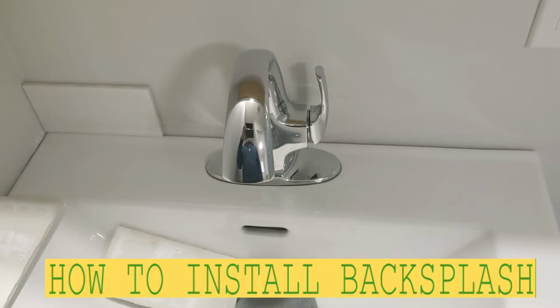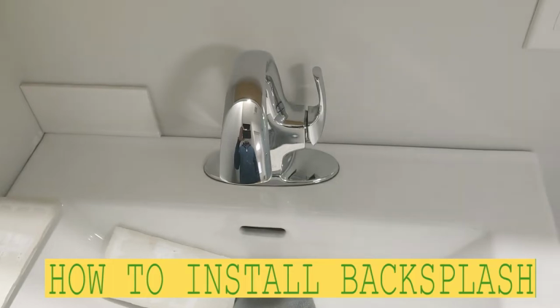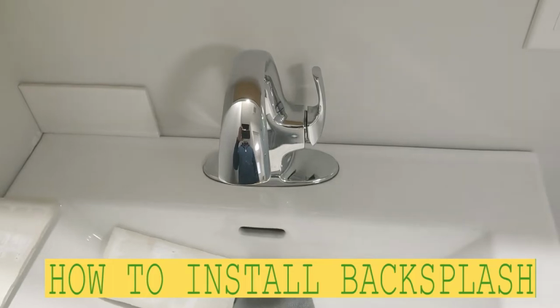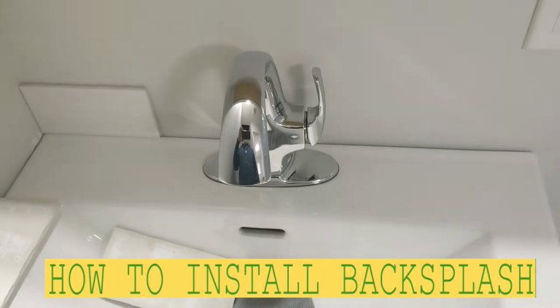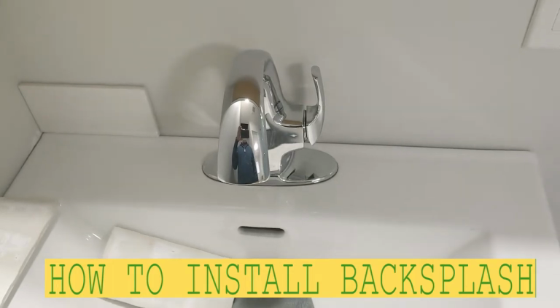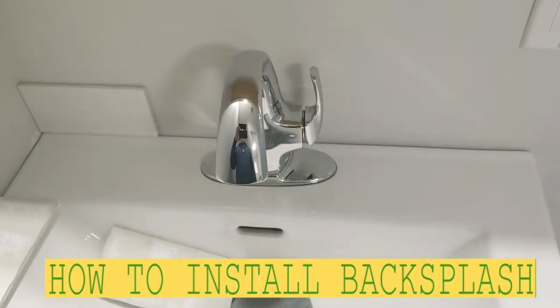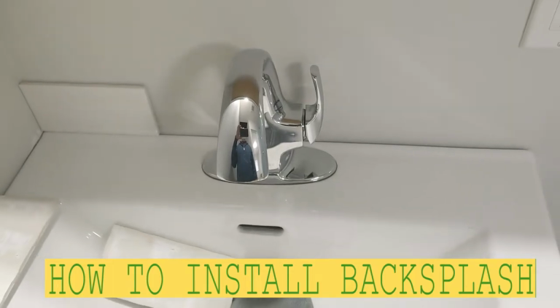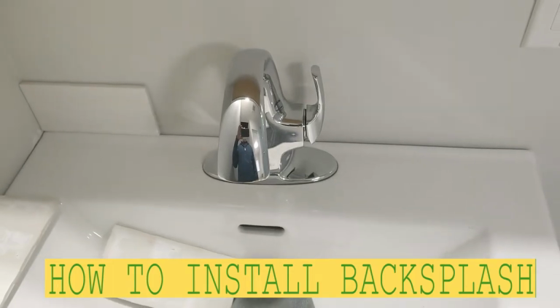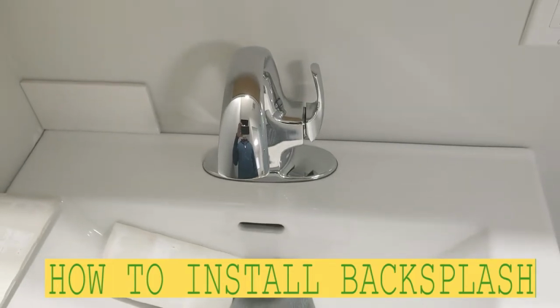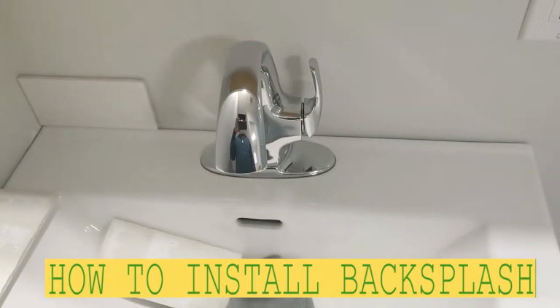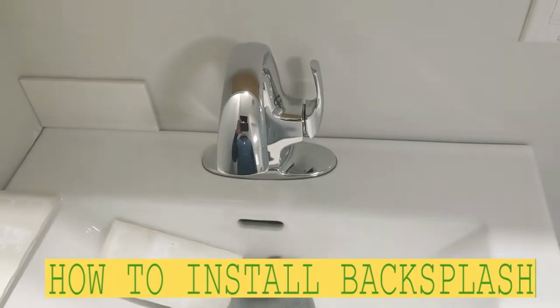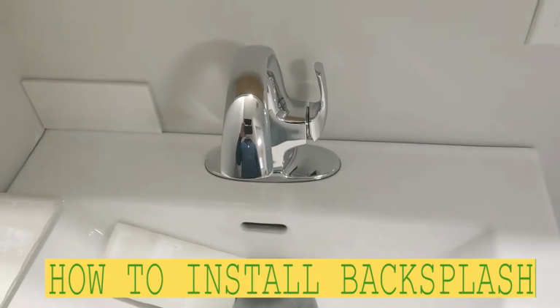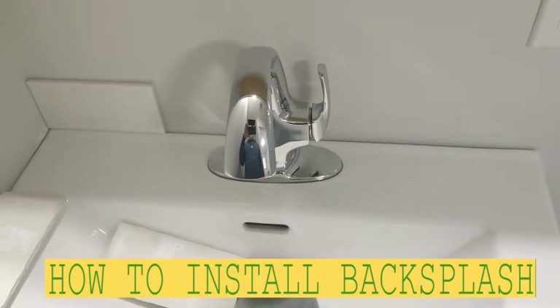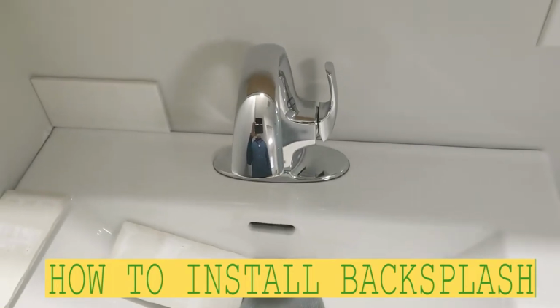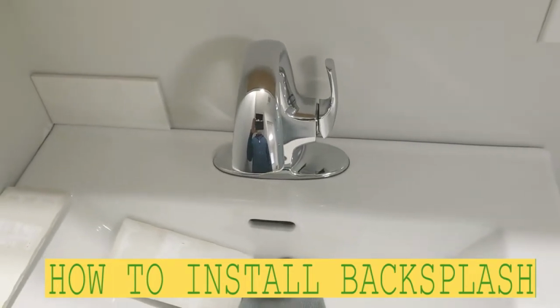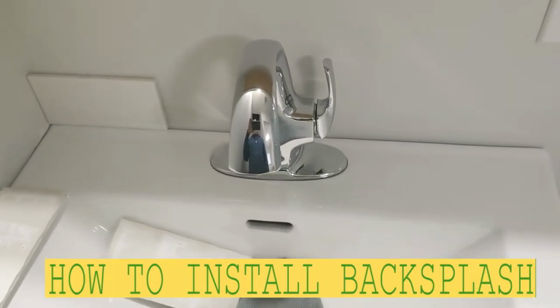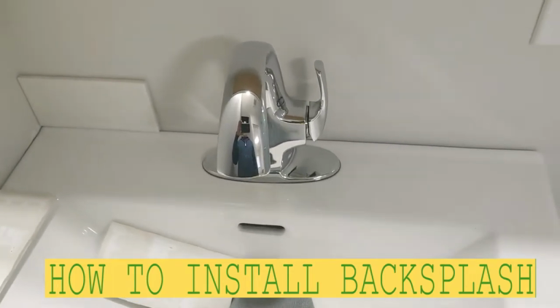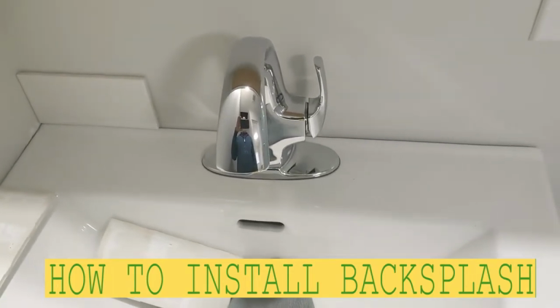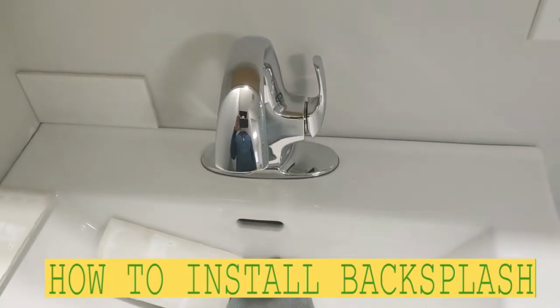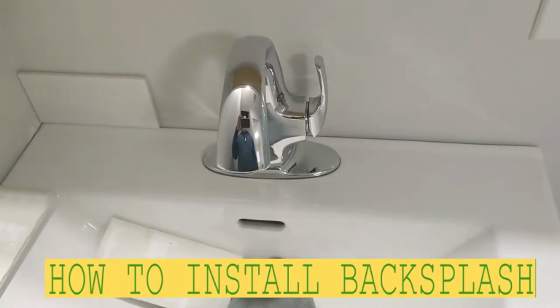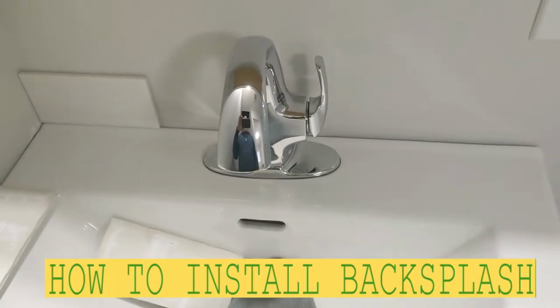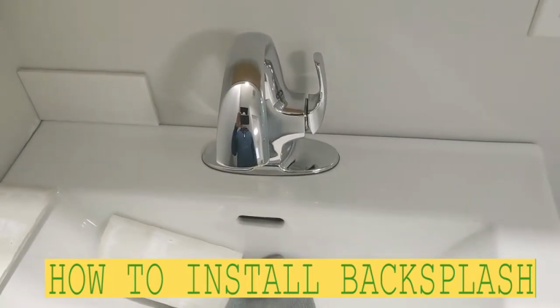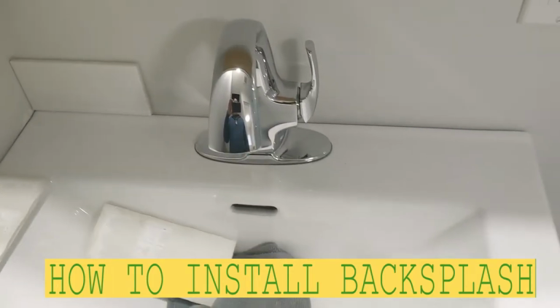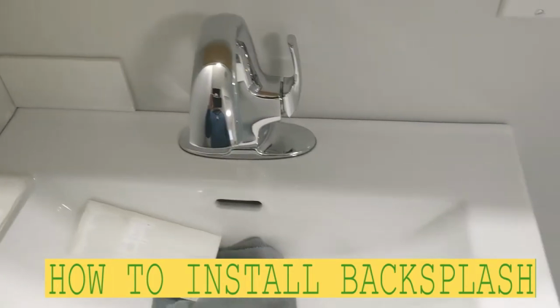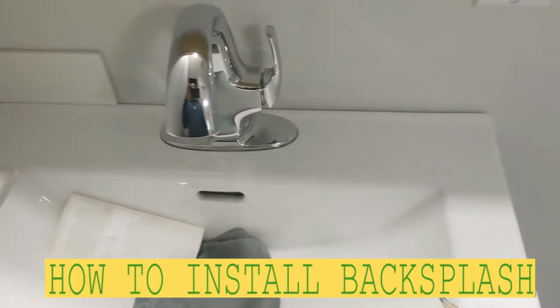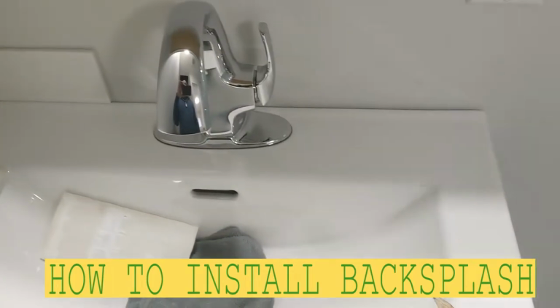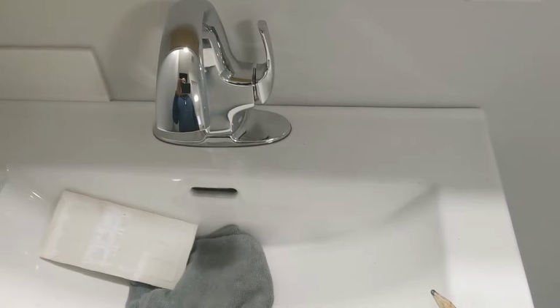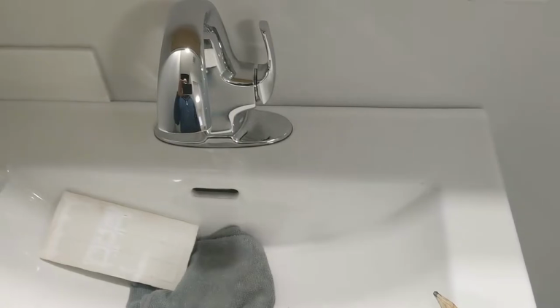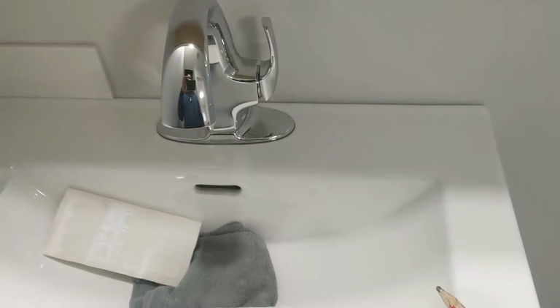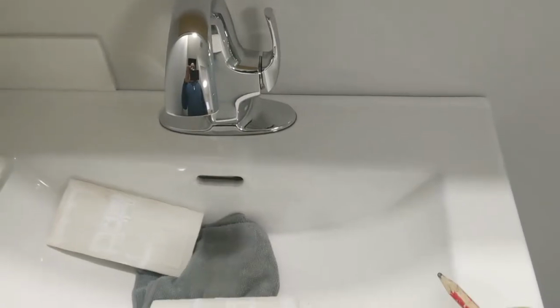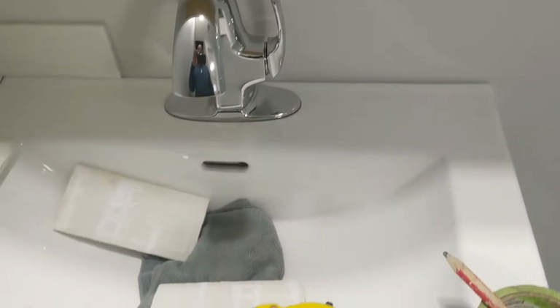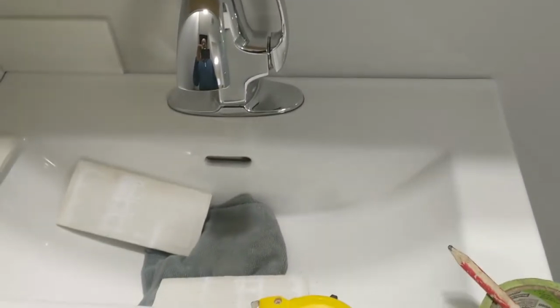Hello my friends, Bayani here. In this video I'm just gonna show you how to backsplash, very easy. This is gonna be just one tile.